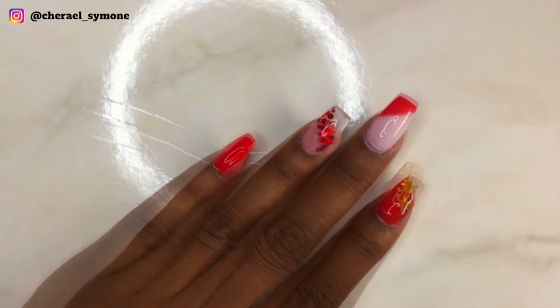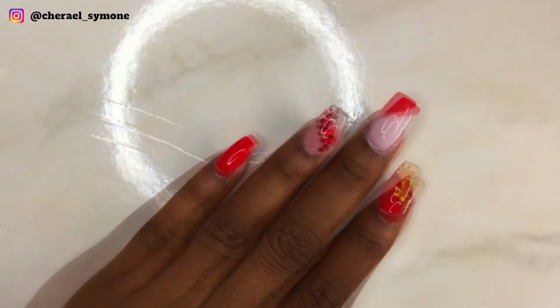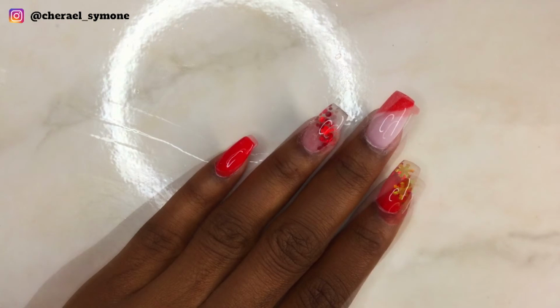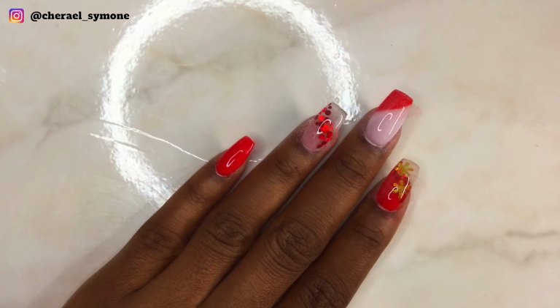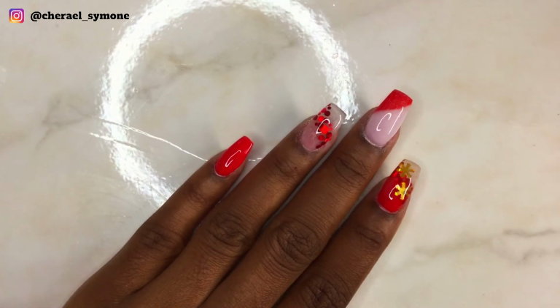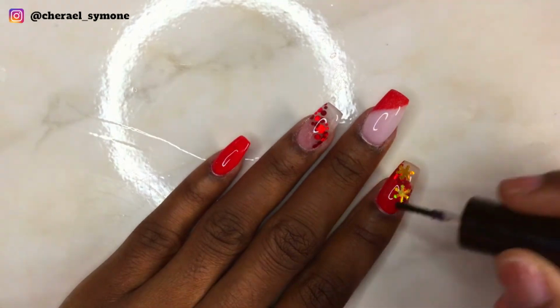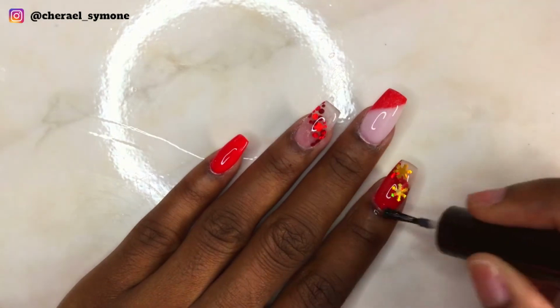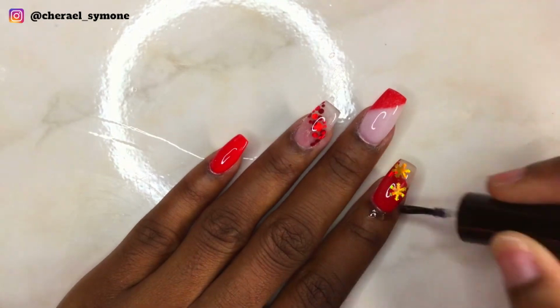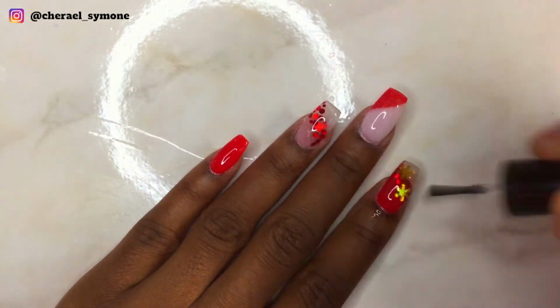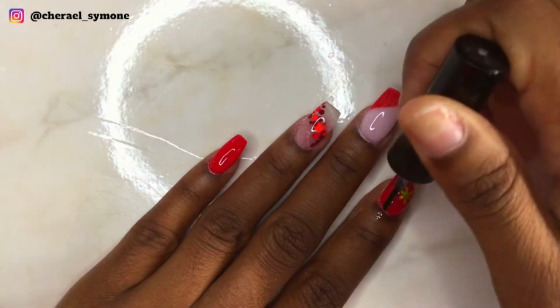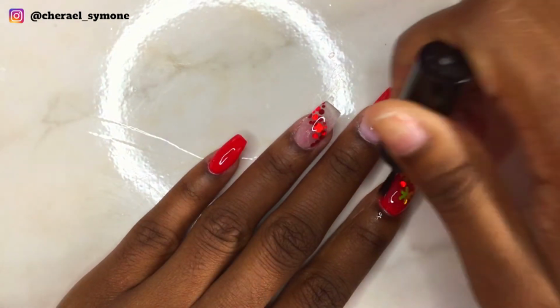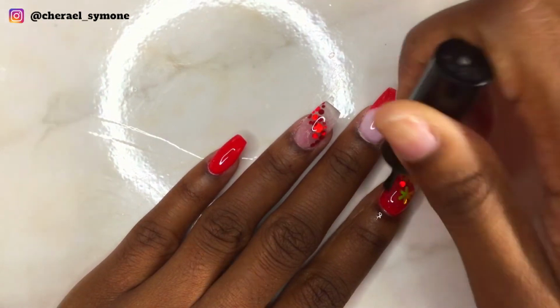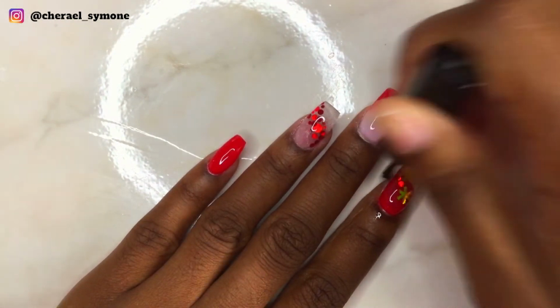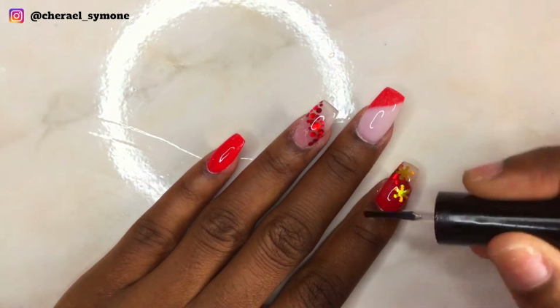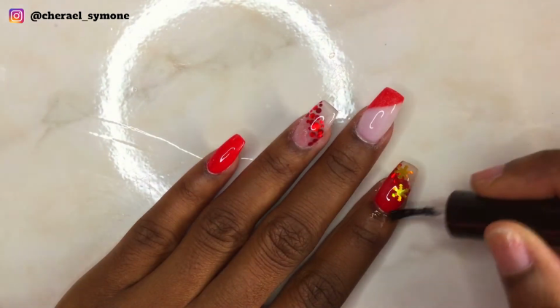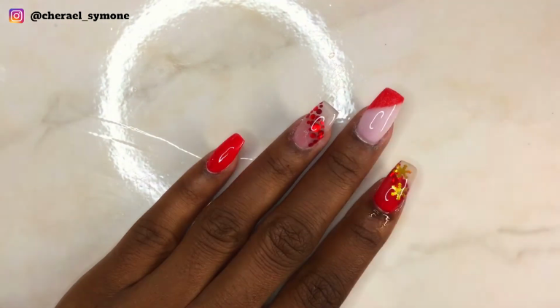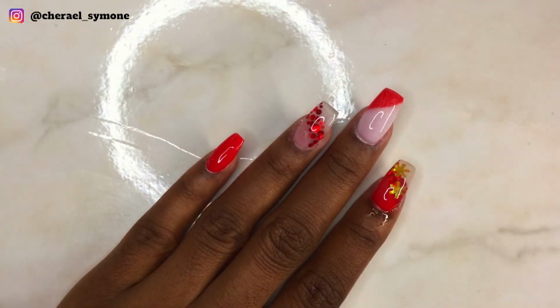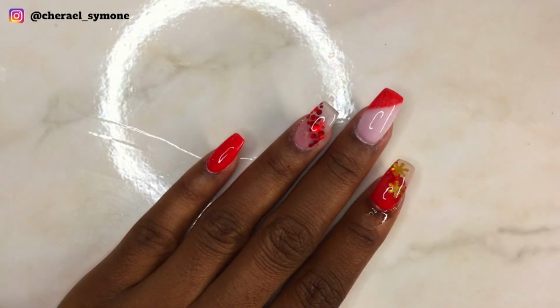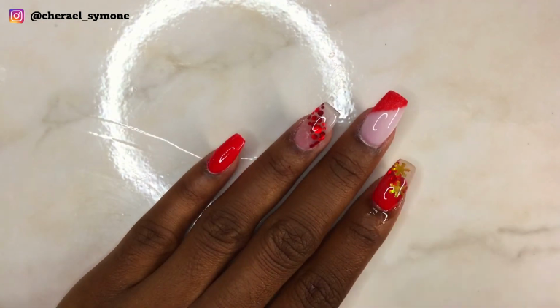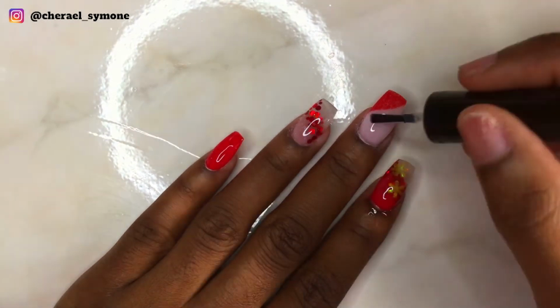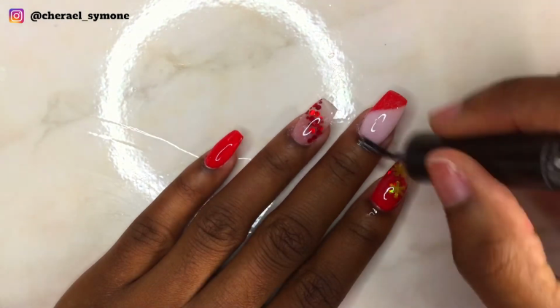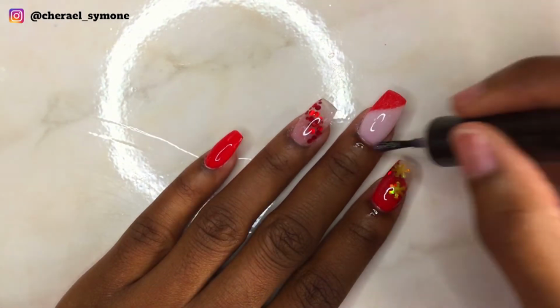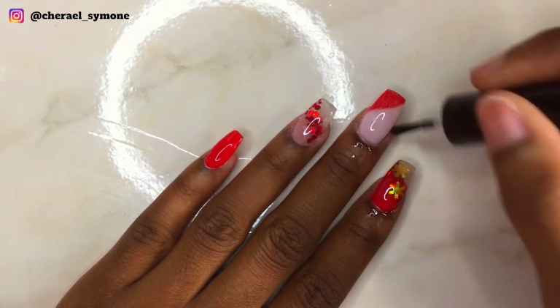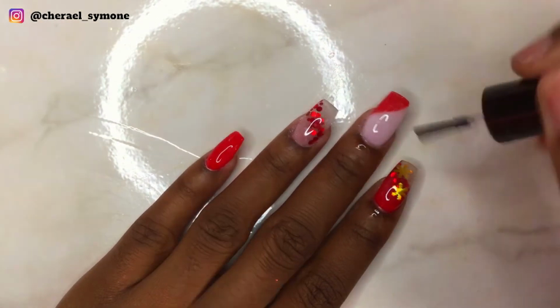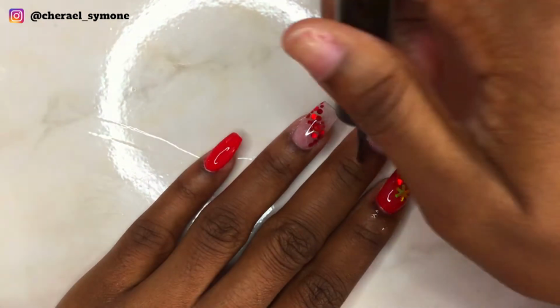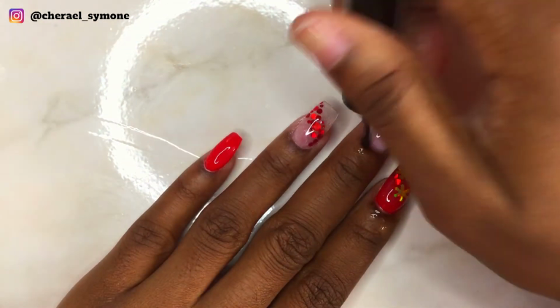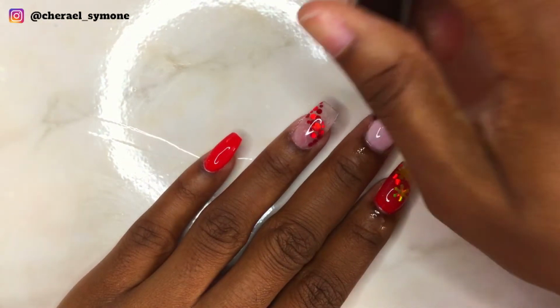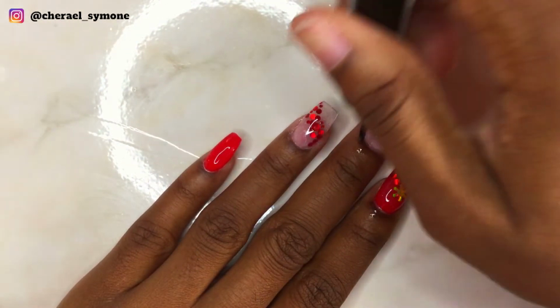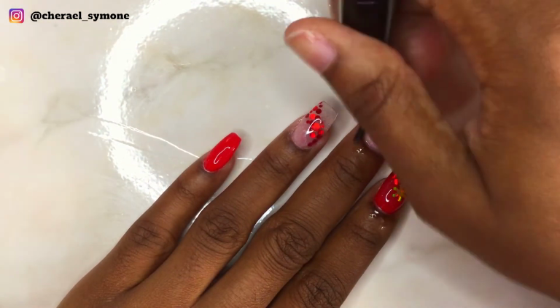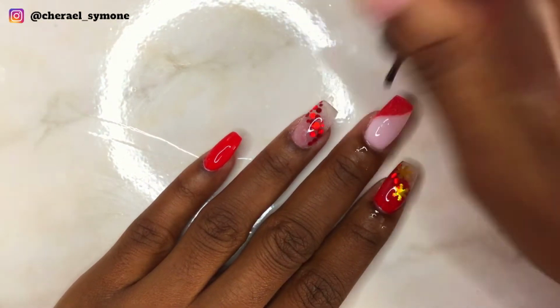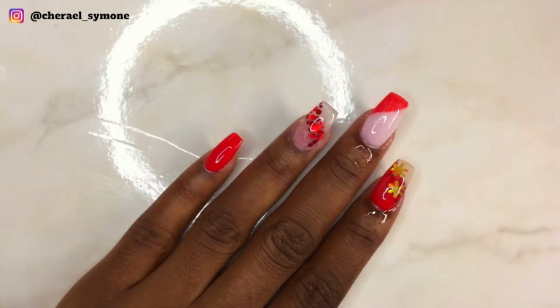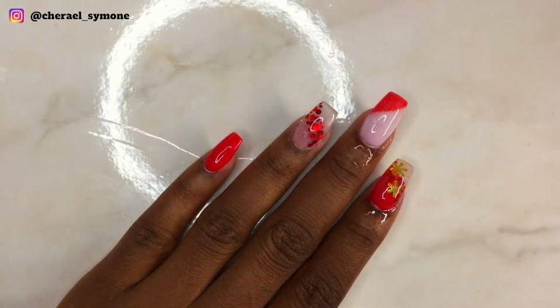Then I apply my cuticle oil to rehydrate my skin and nails, and this is the finished look.